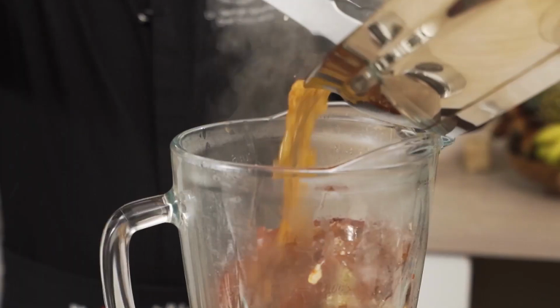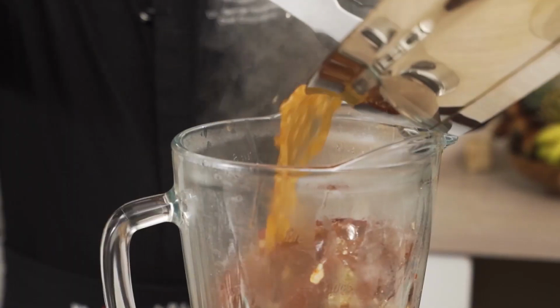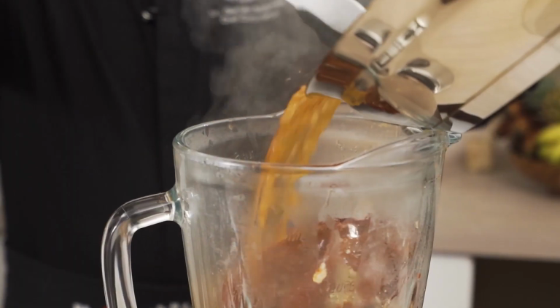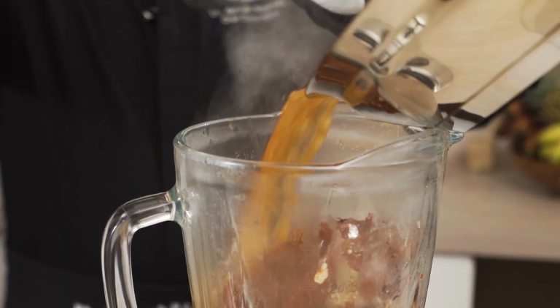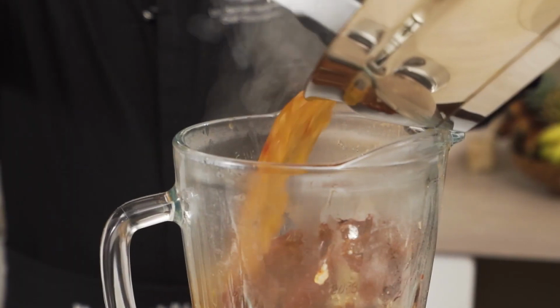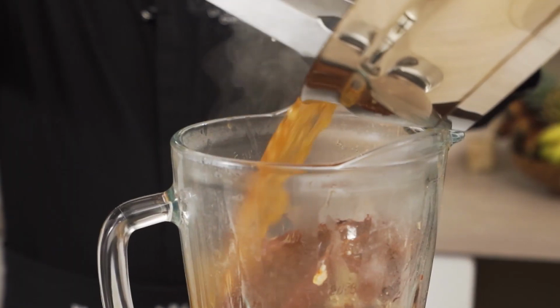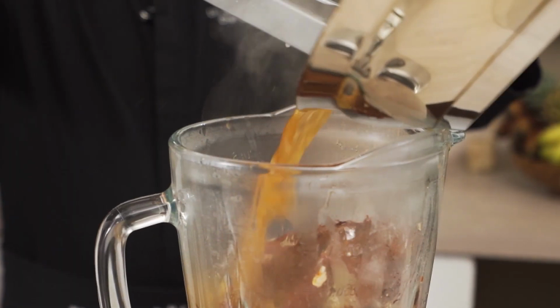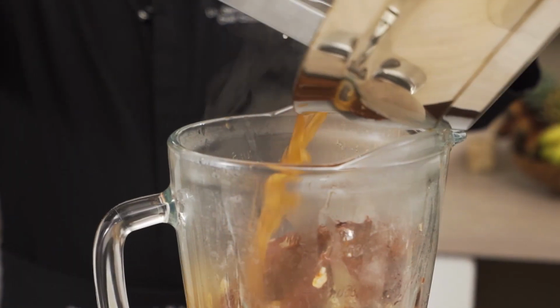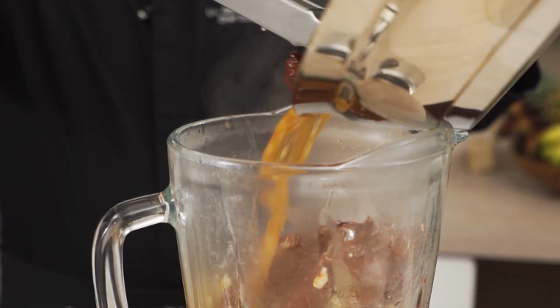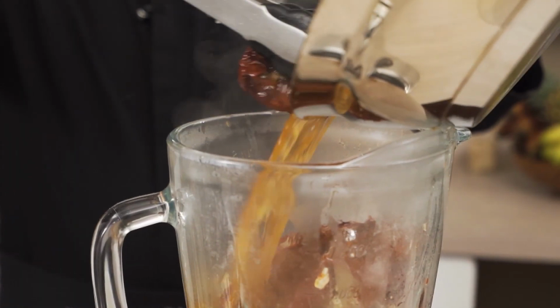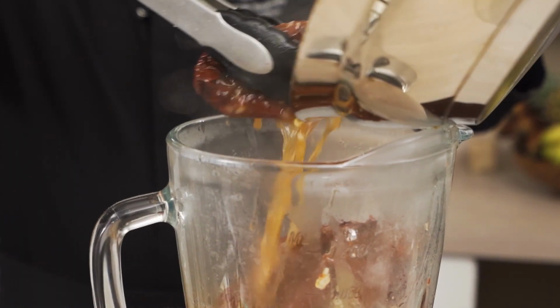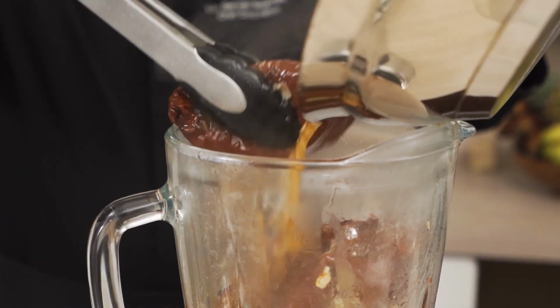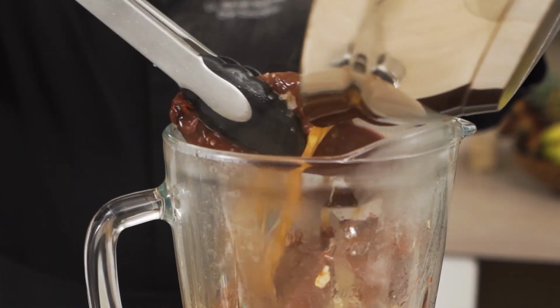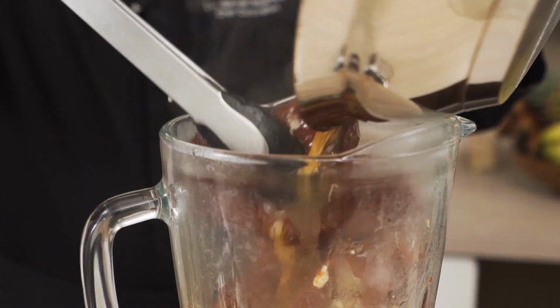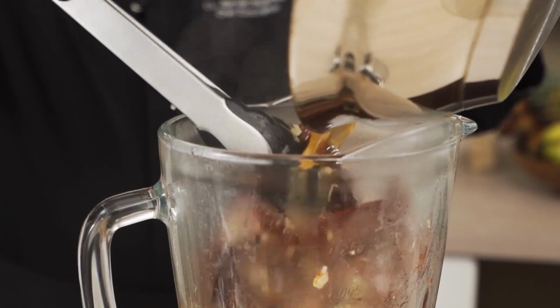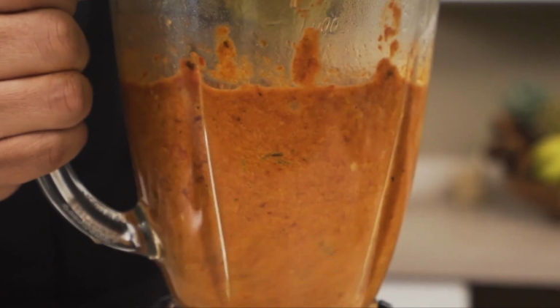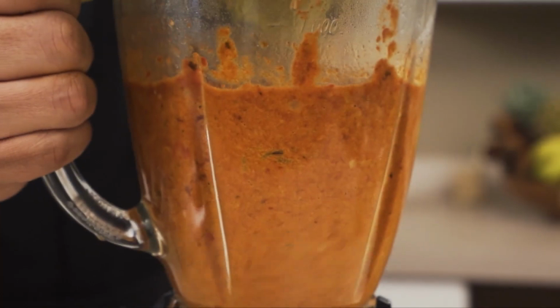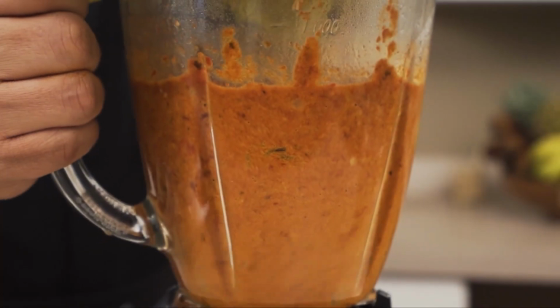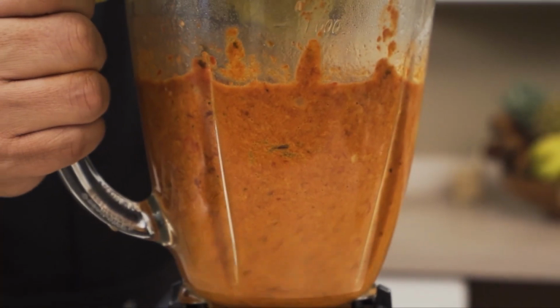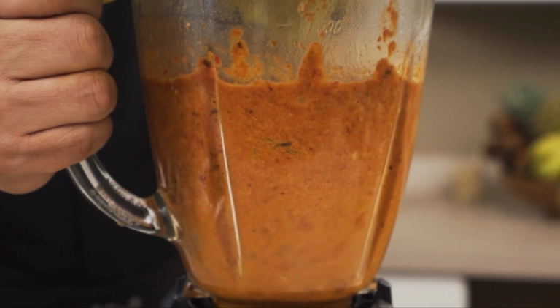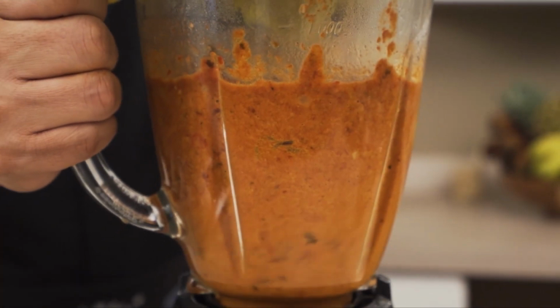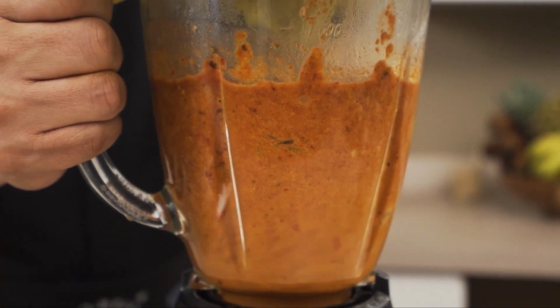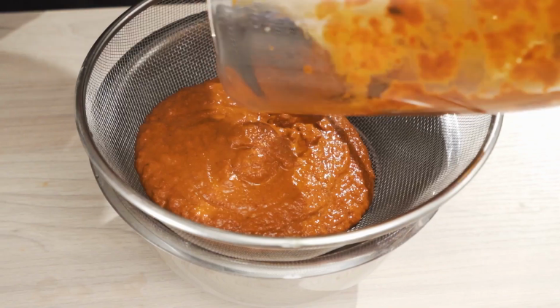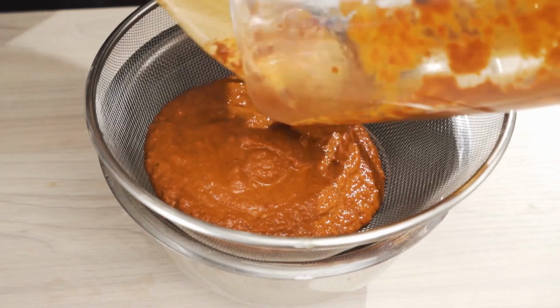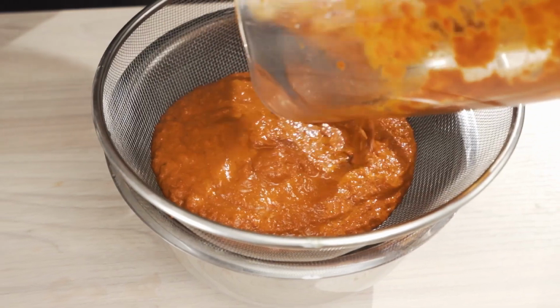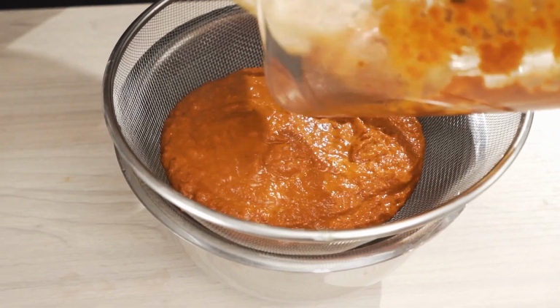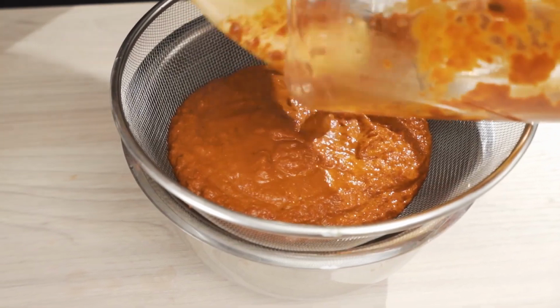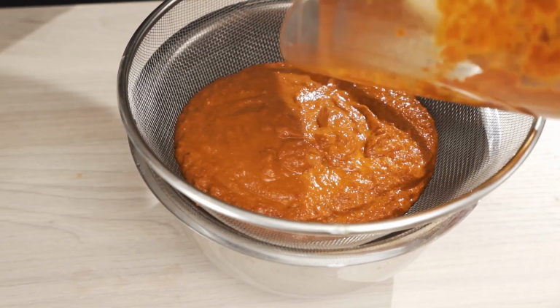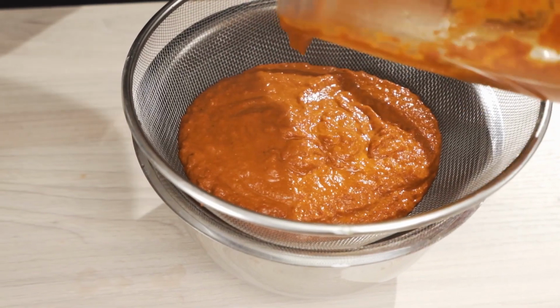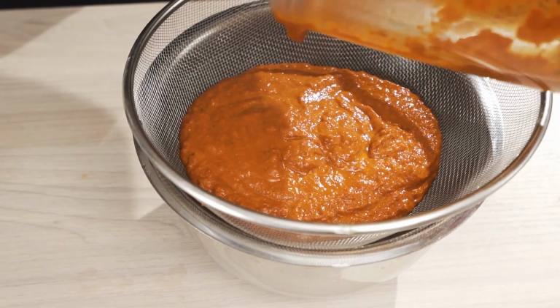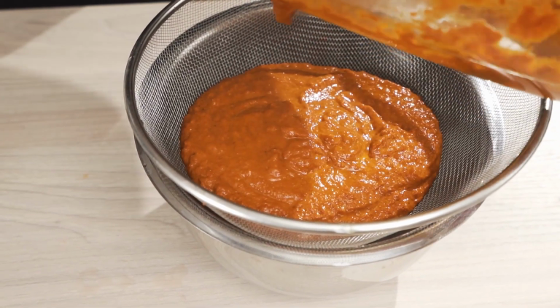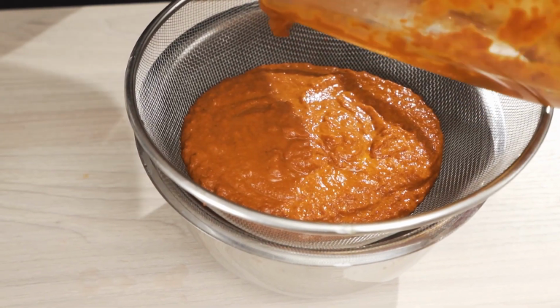We'll blend all the chilies and then we'll strain them to get a very velvety sauce.